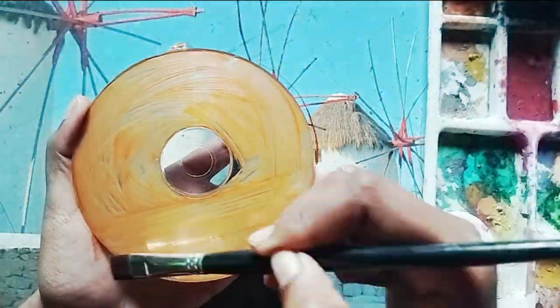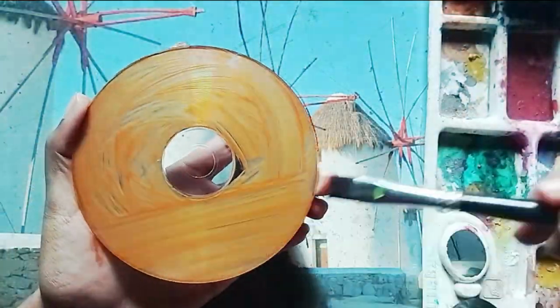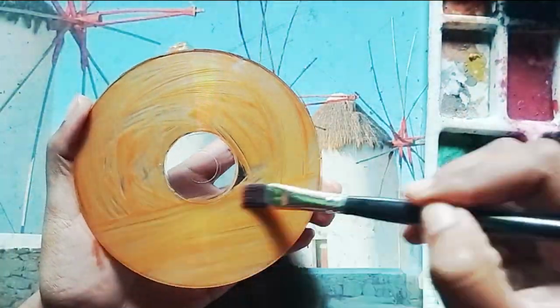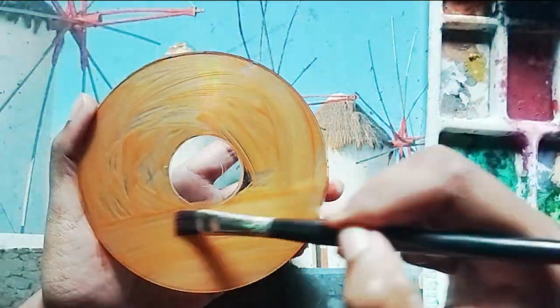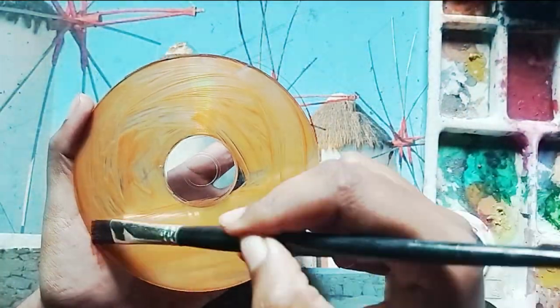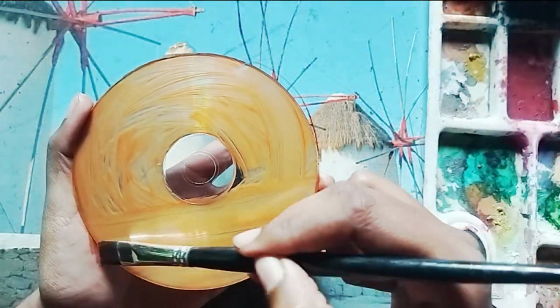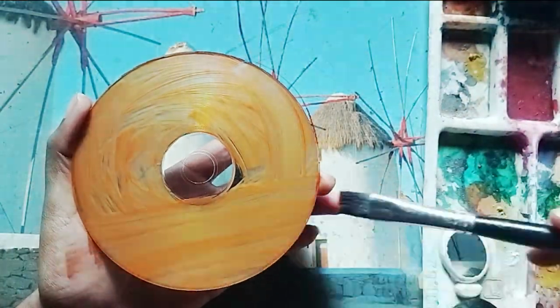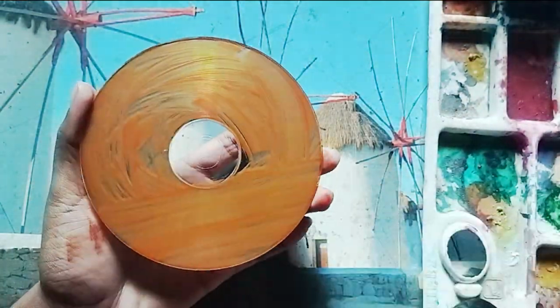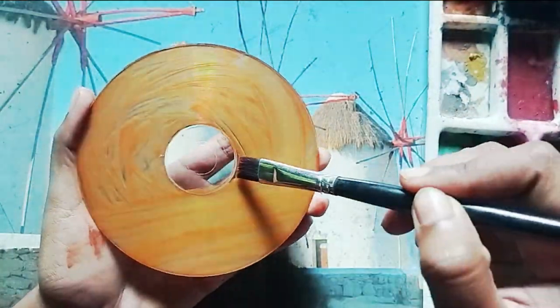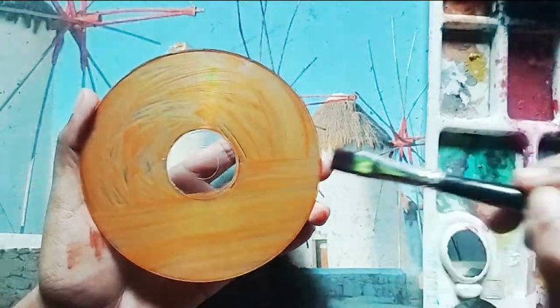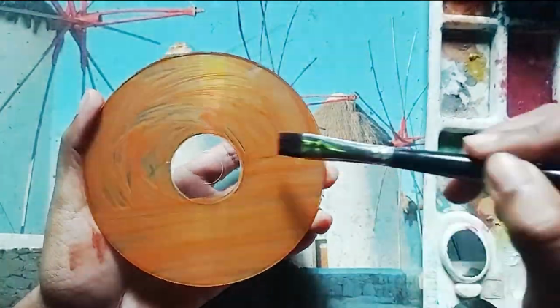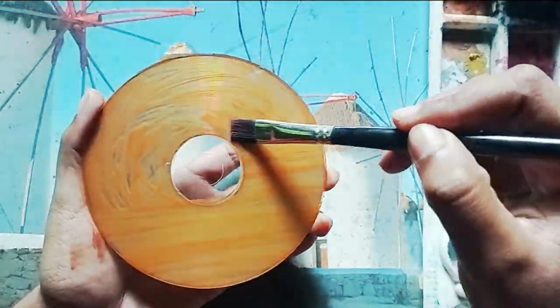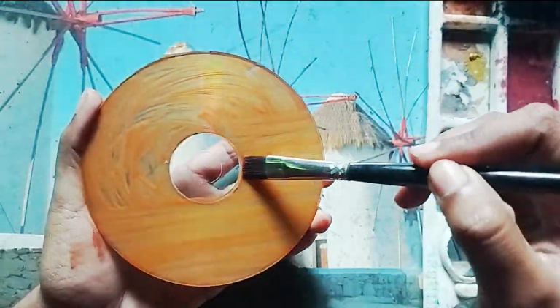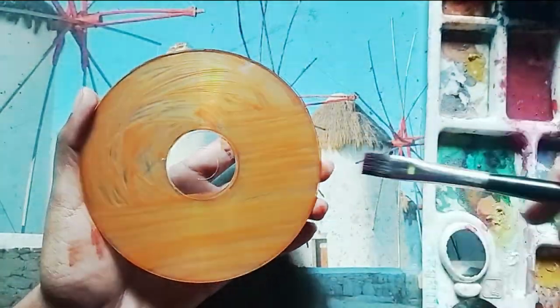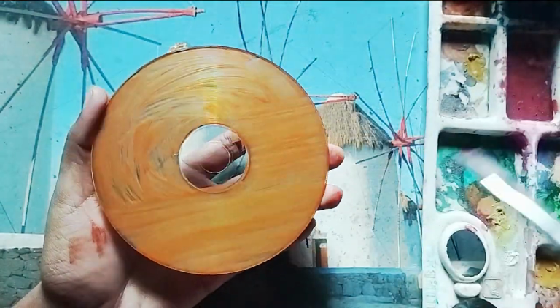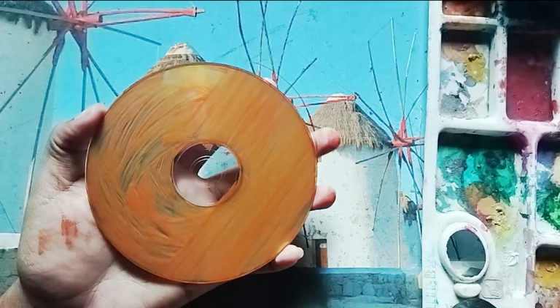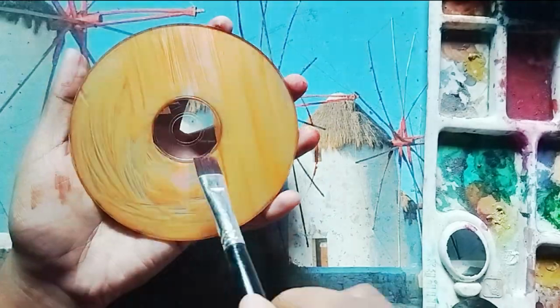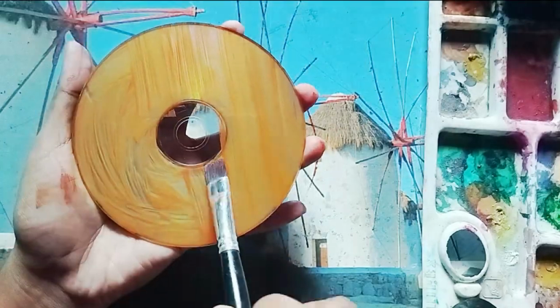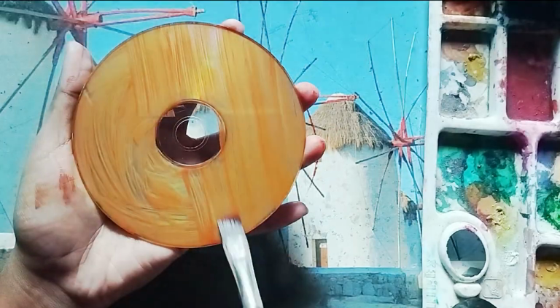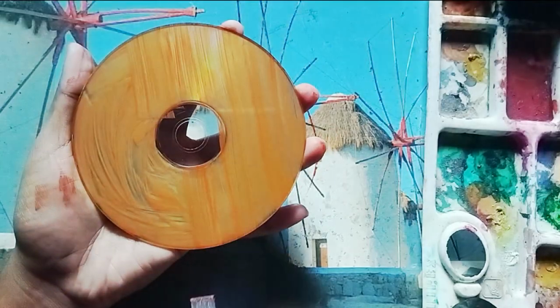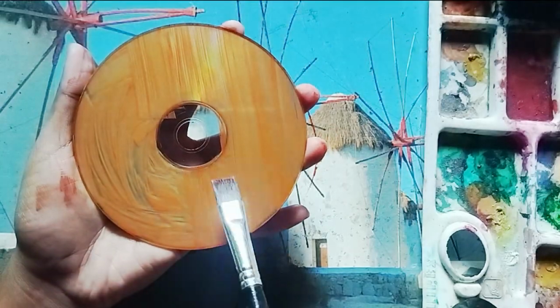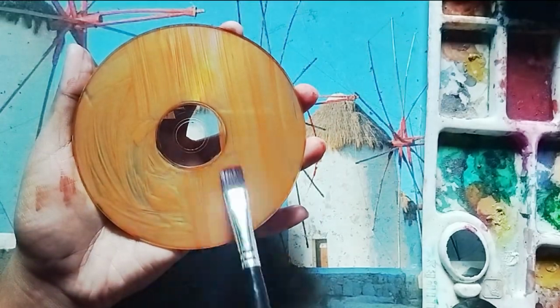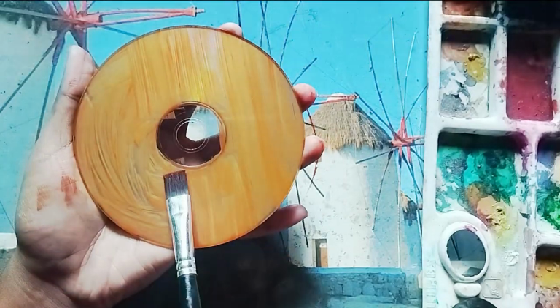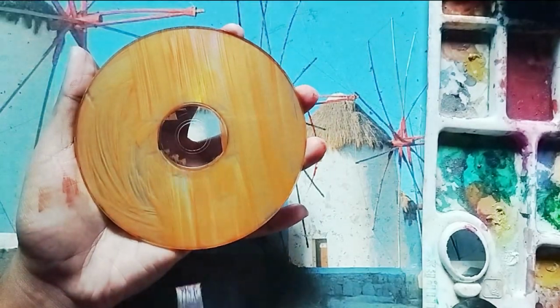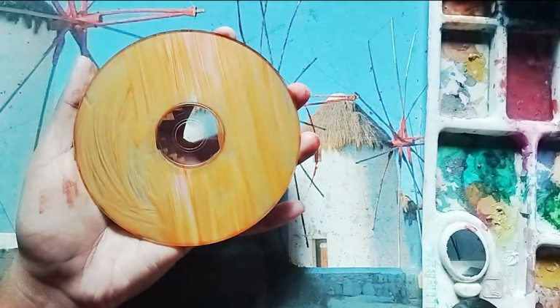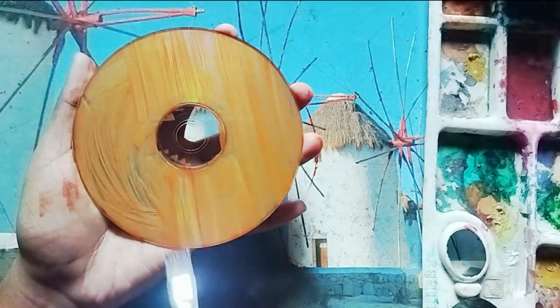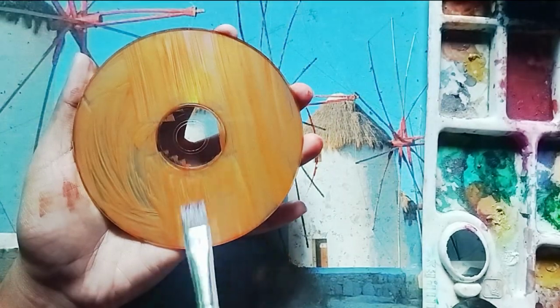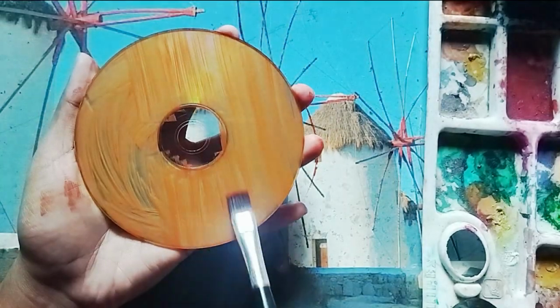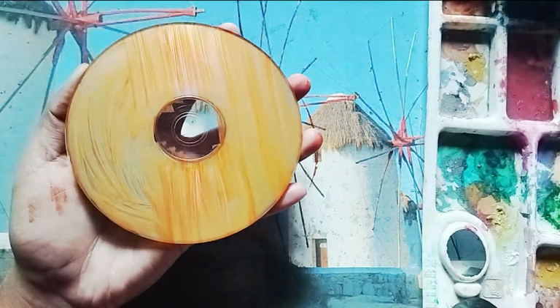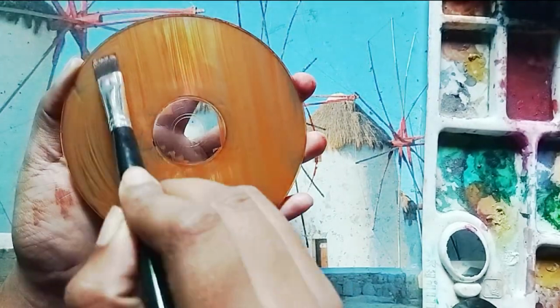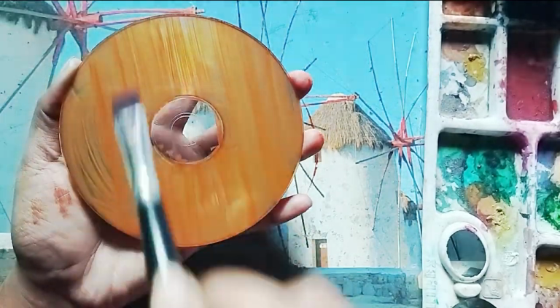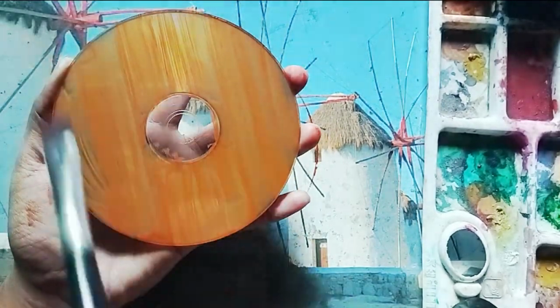First we need to apply a basic coat in CD and dry it properly. Then apply another coat and it's ready for drawing.